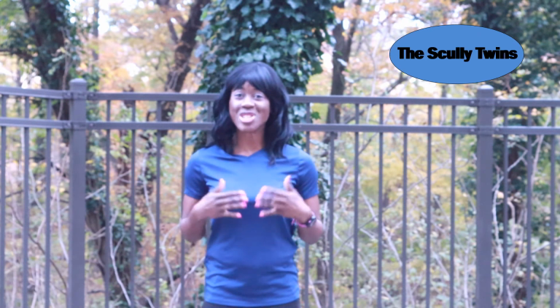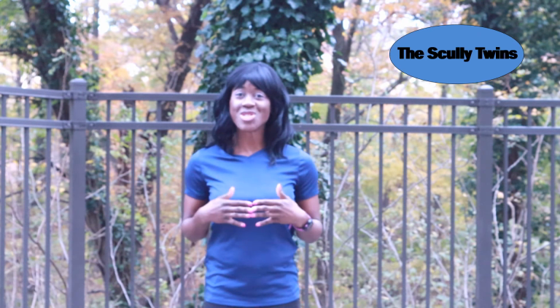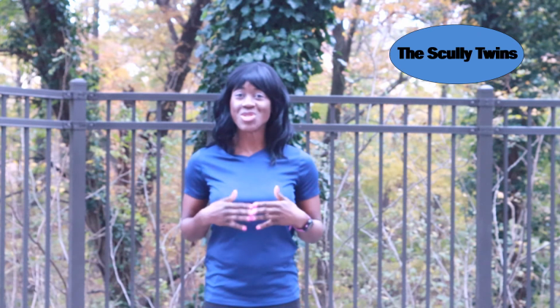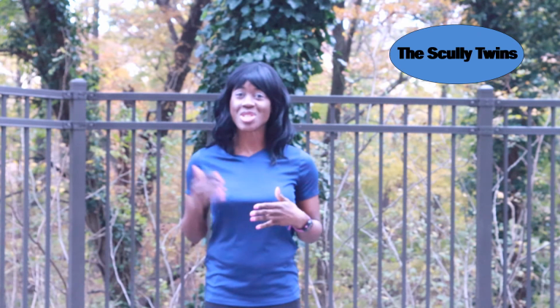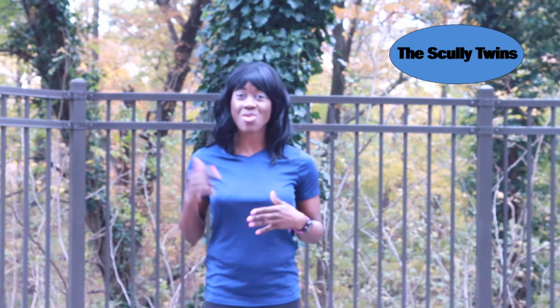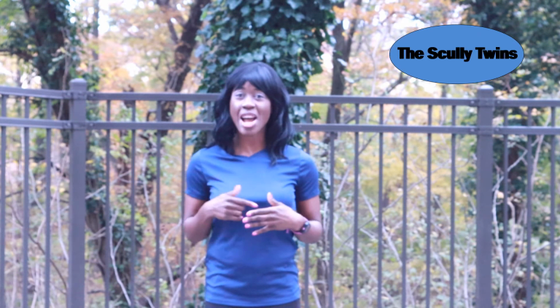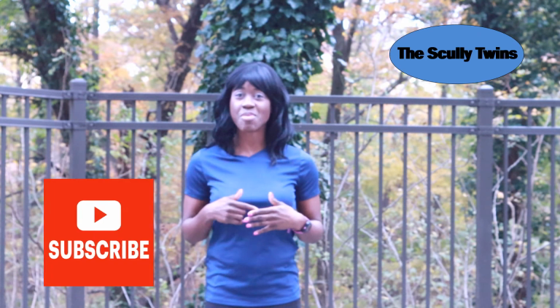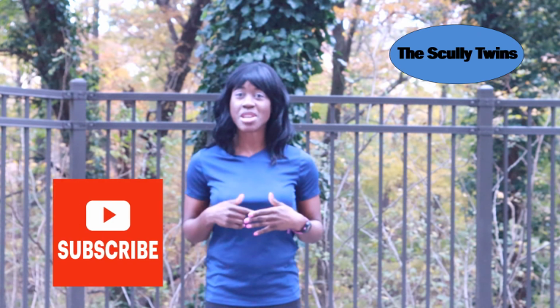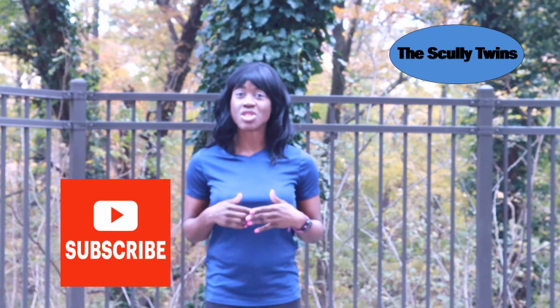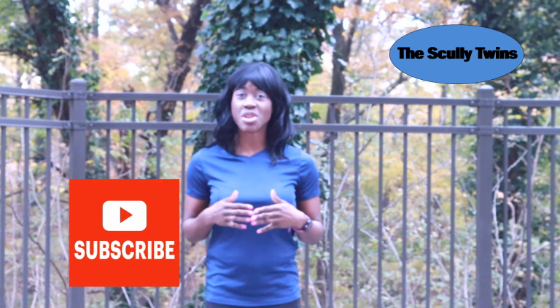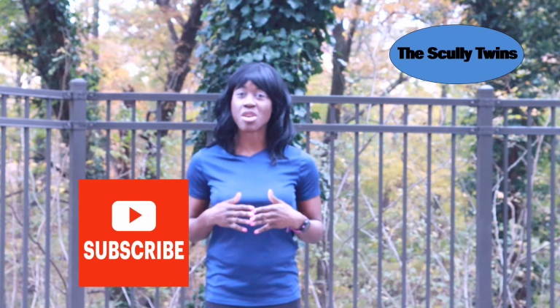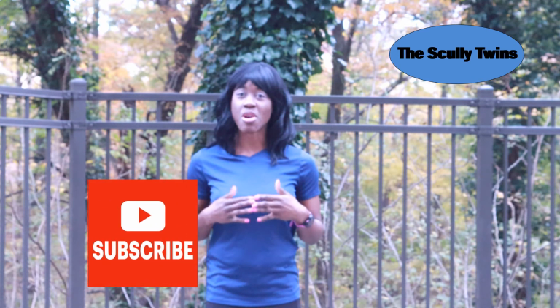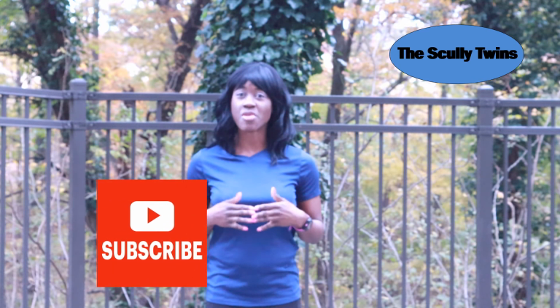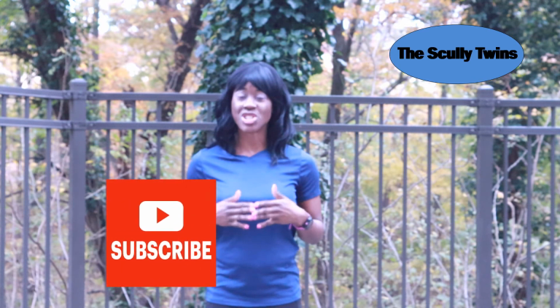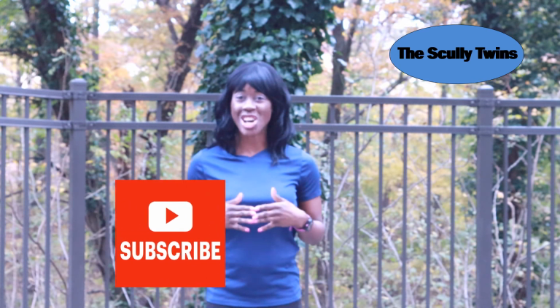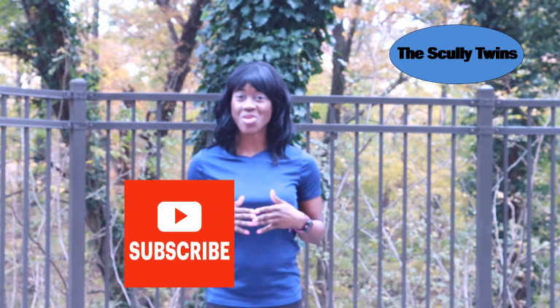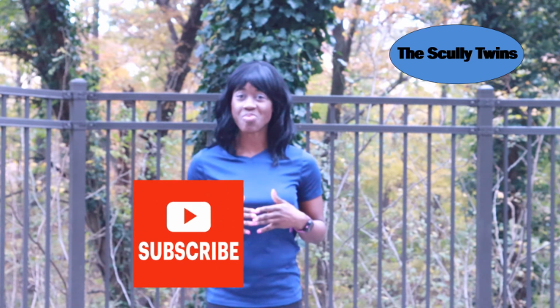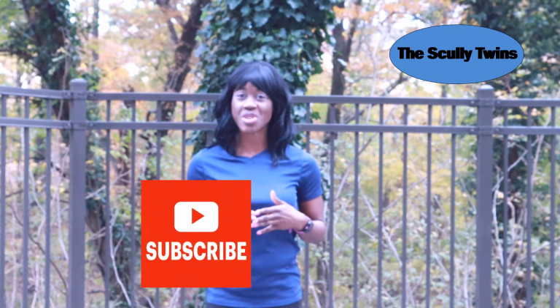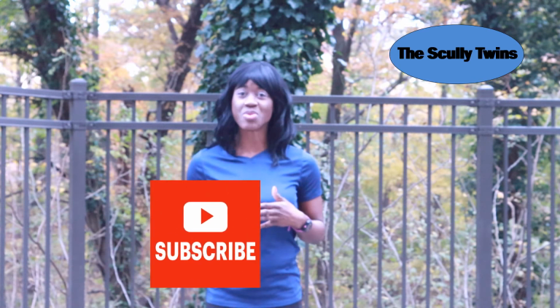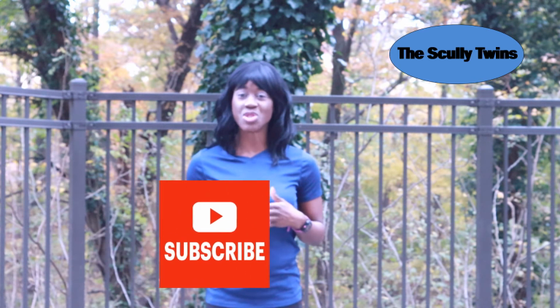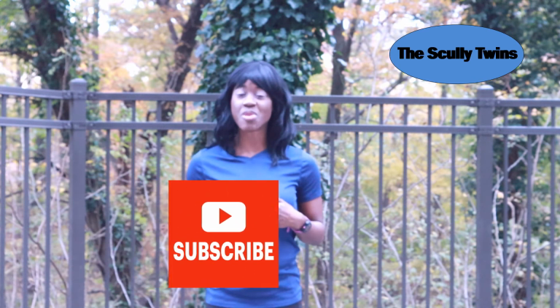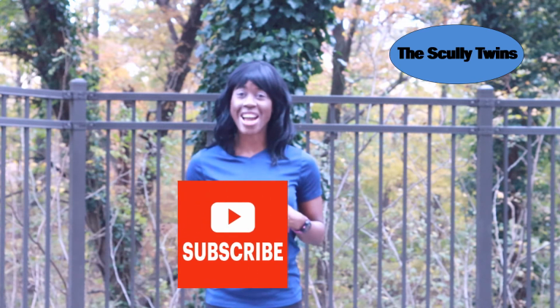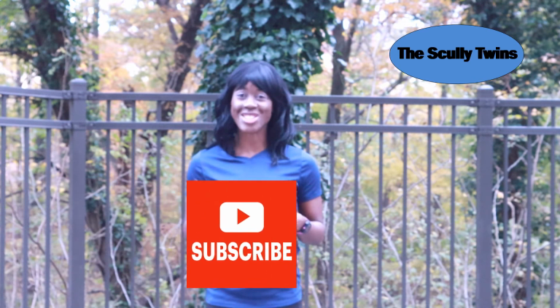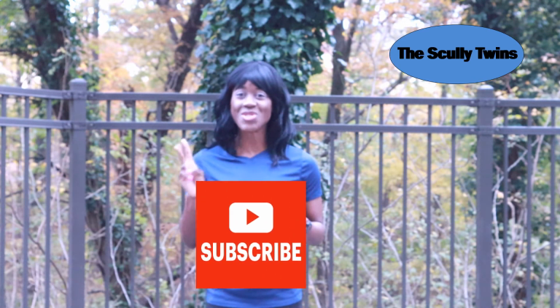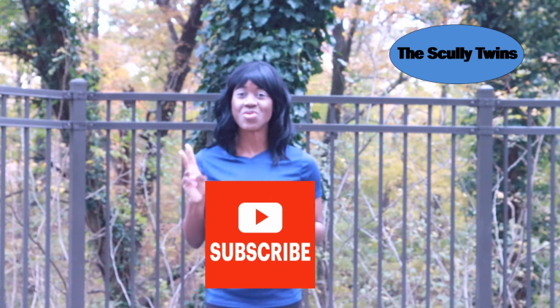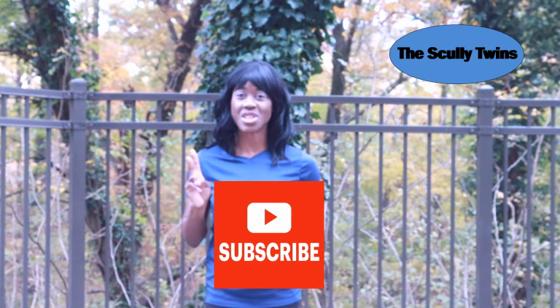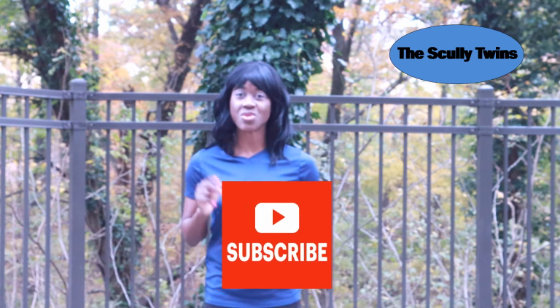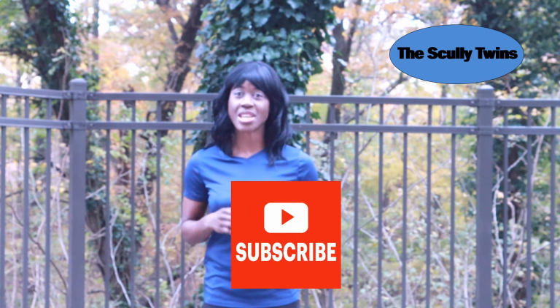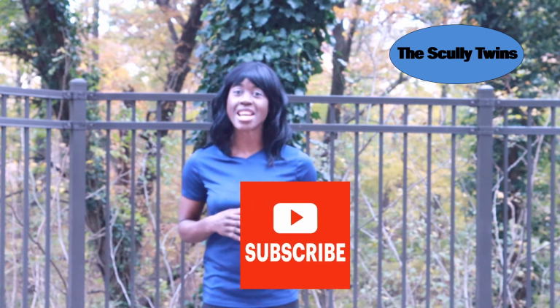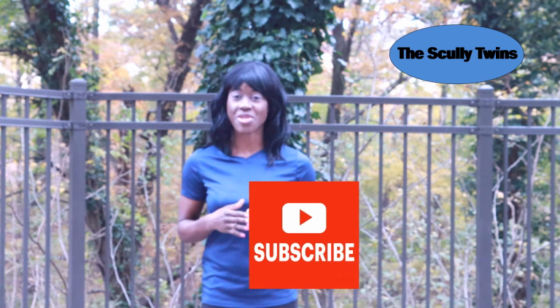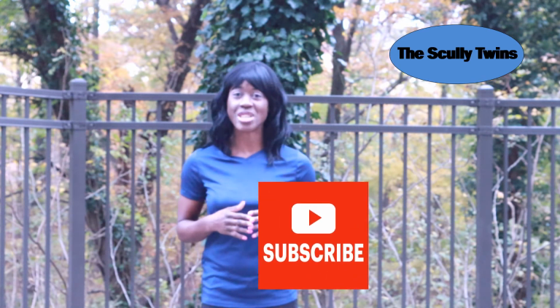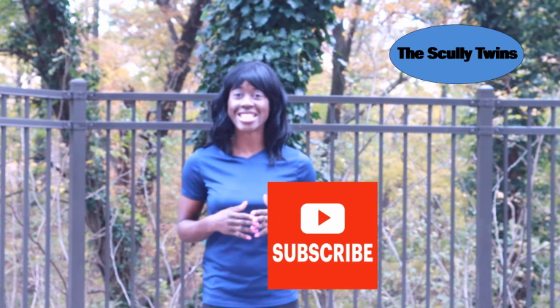So make sure you do subscribe to be a part of this channel because we do provide two new videos every week.